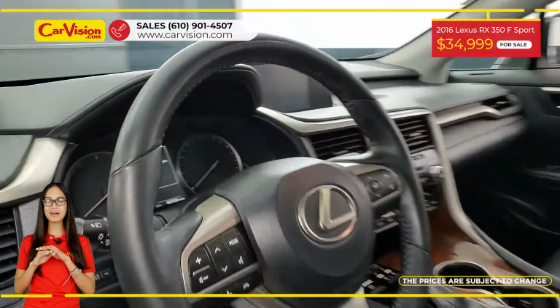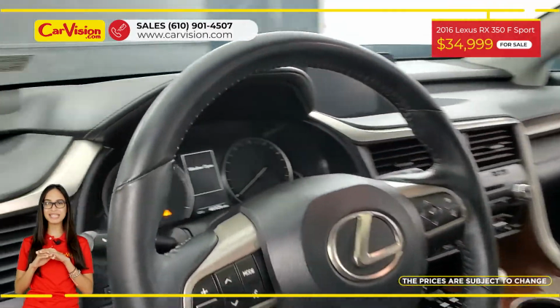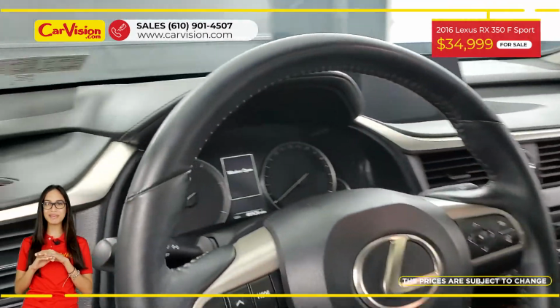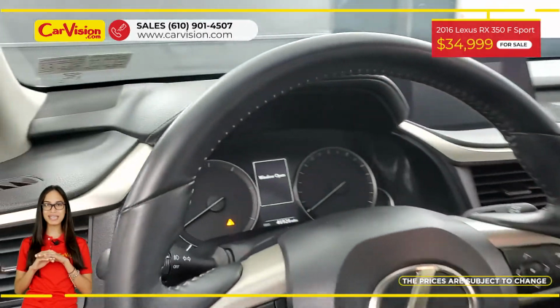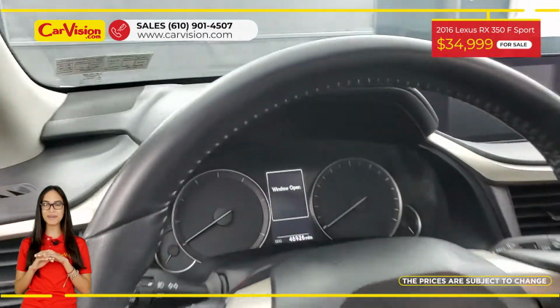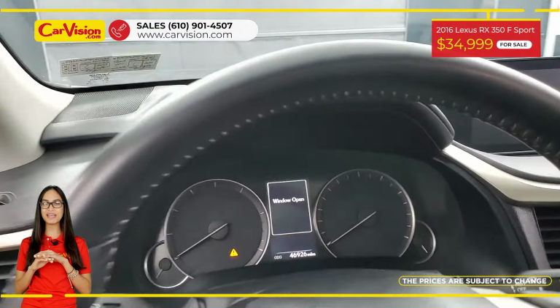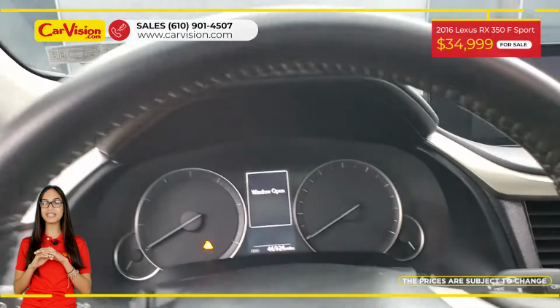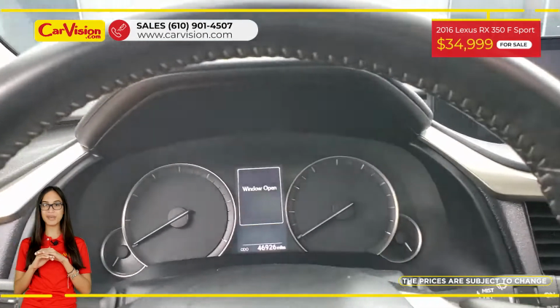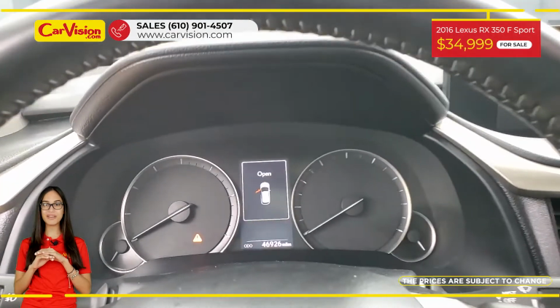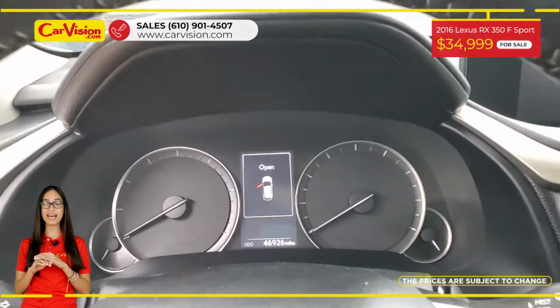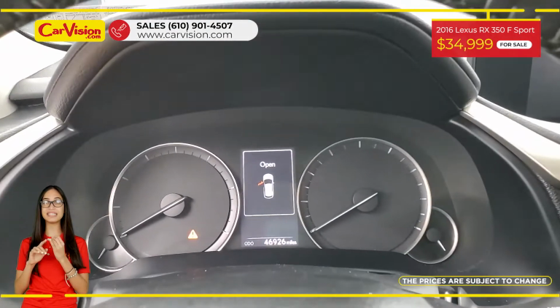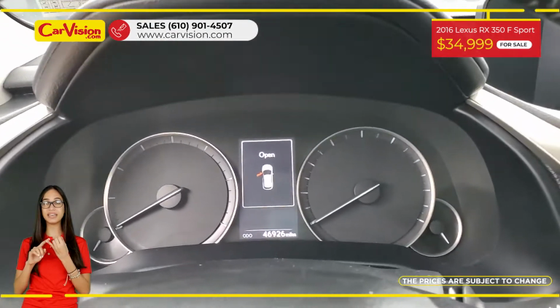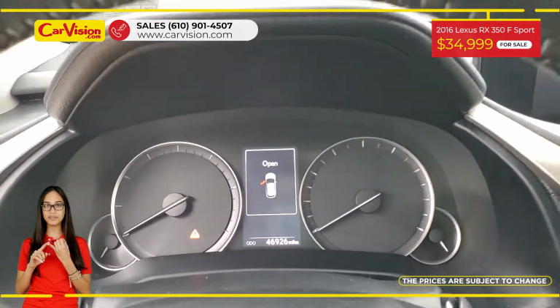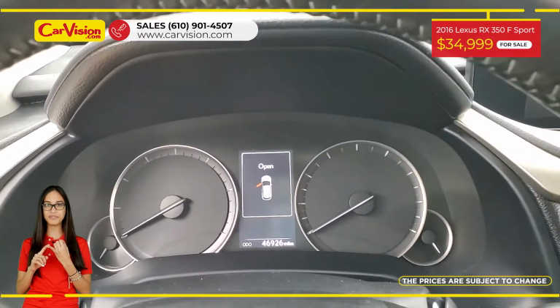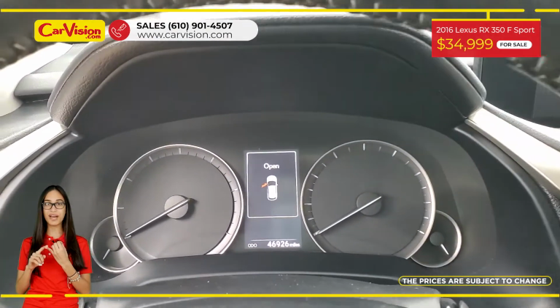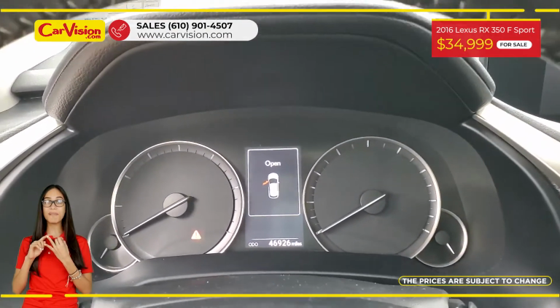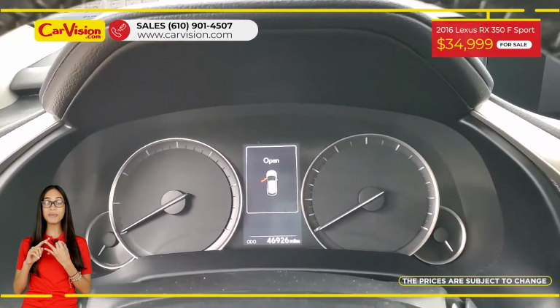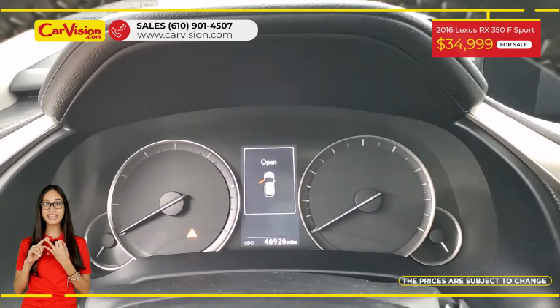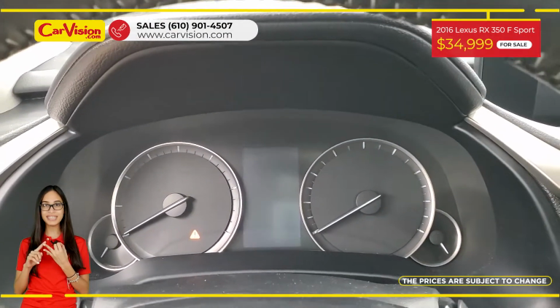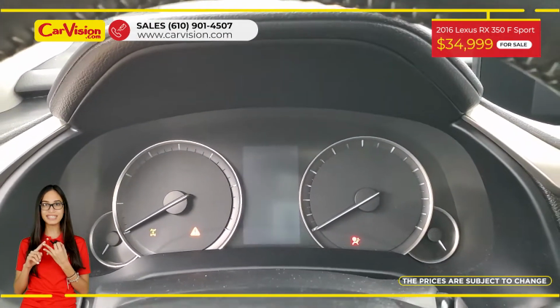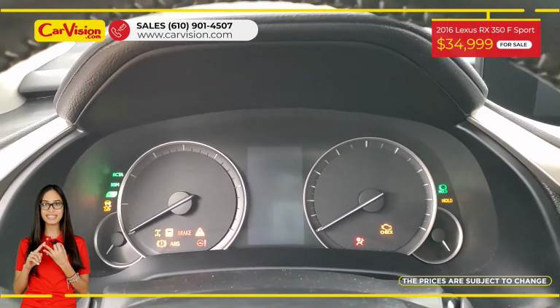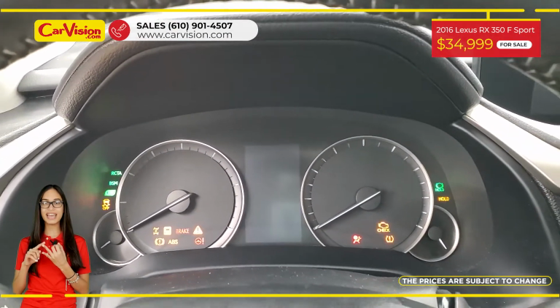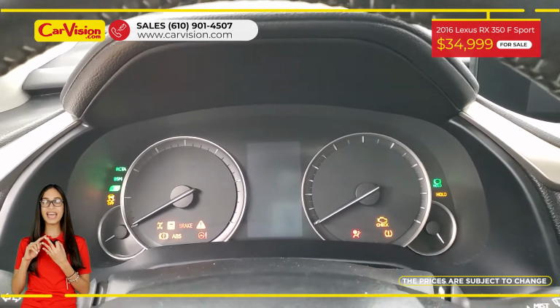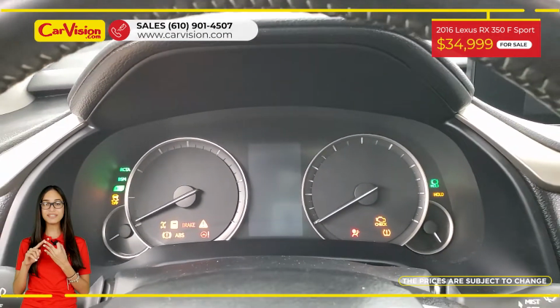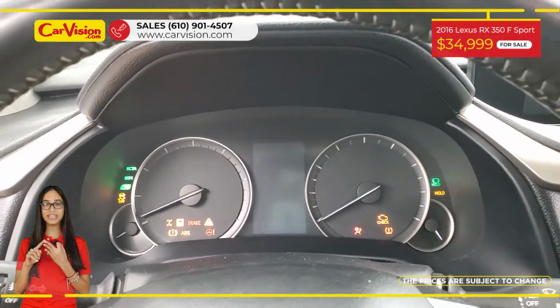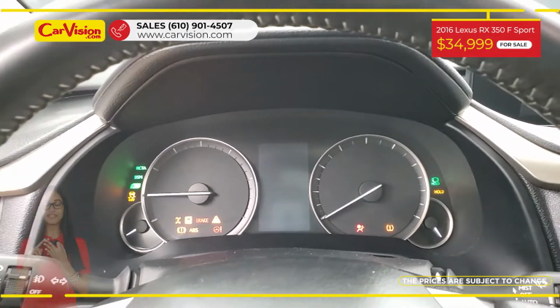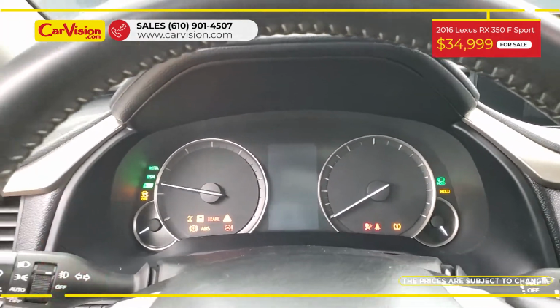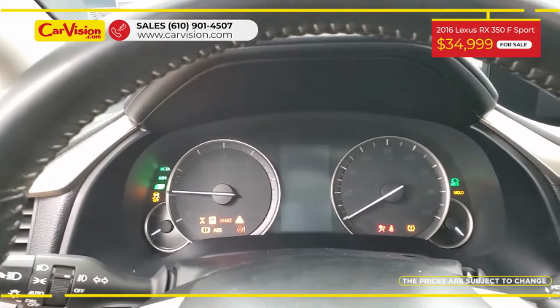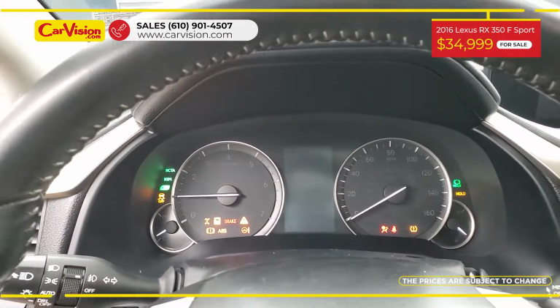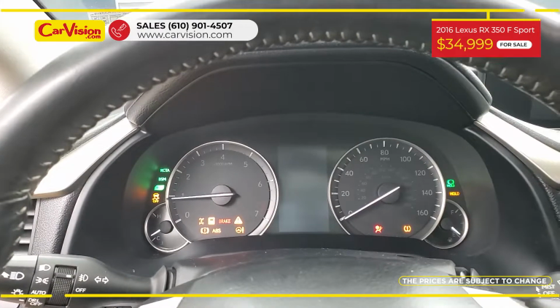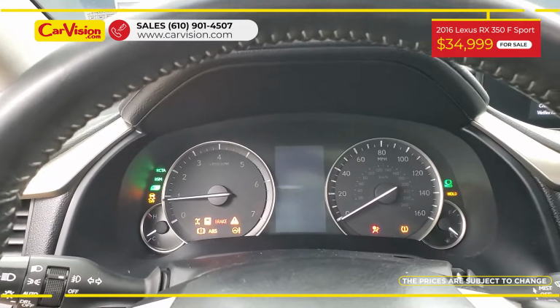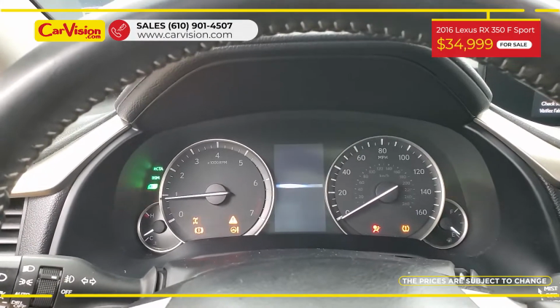Among its amazing equipment, this vehicle has a sunroof, power and heated seats, hands-free liftgate, and other features.